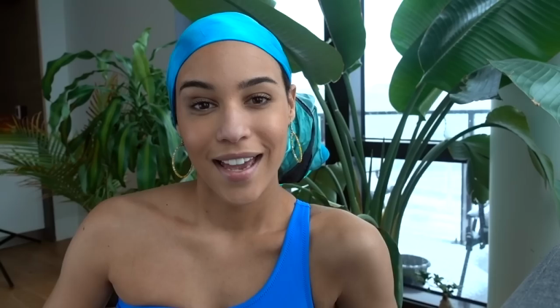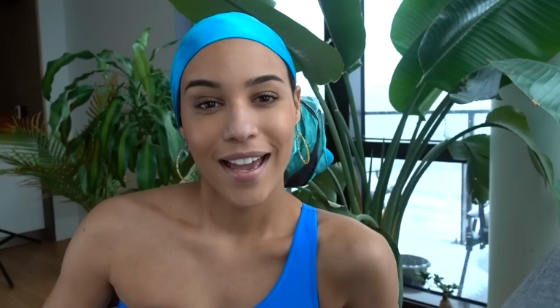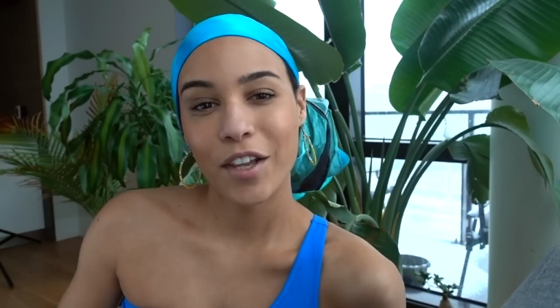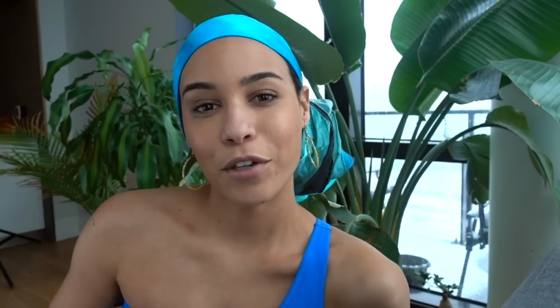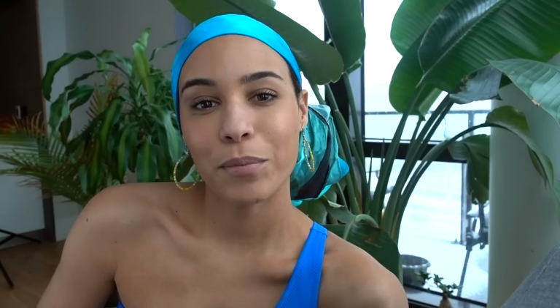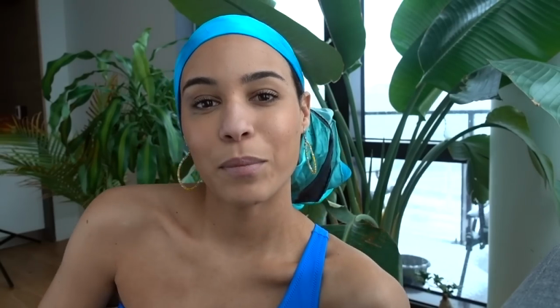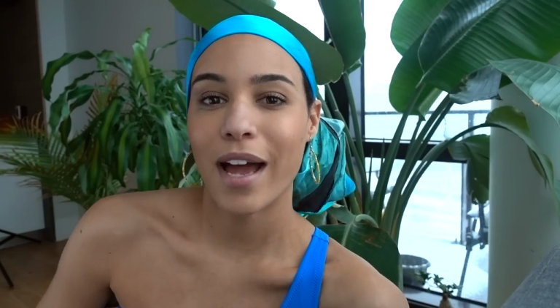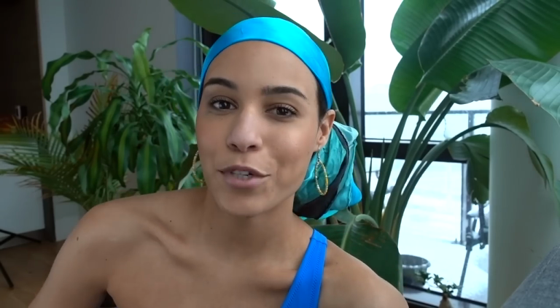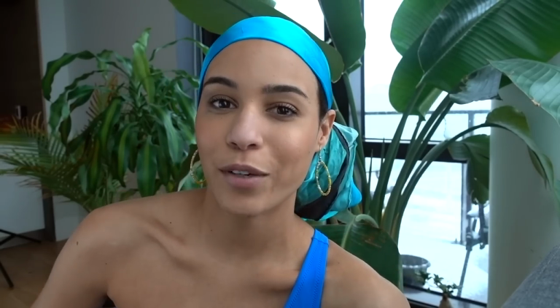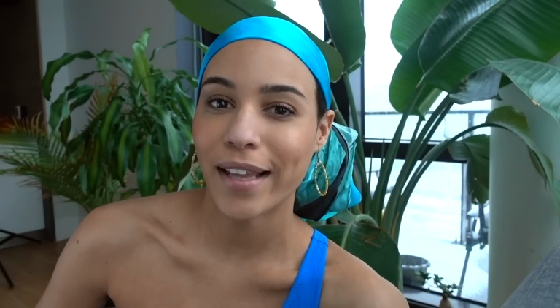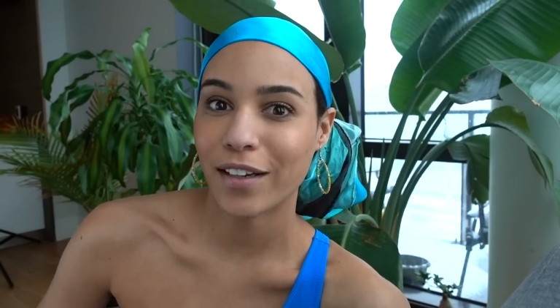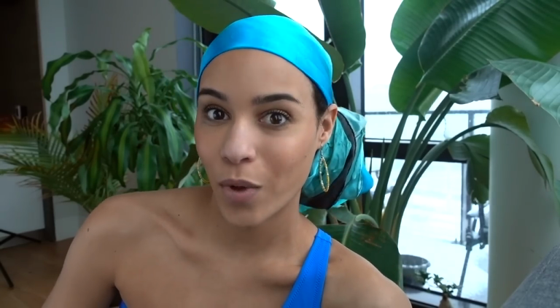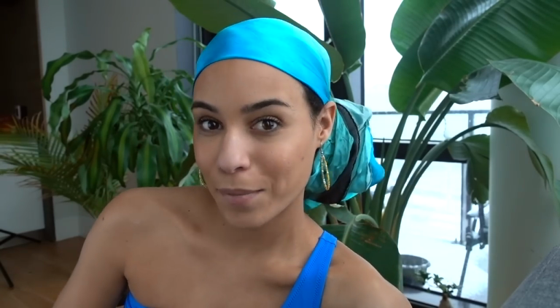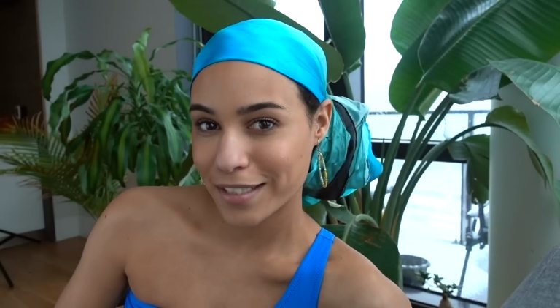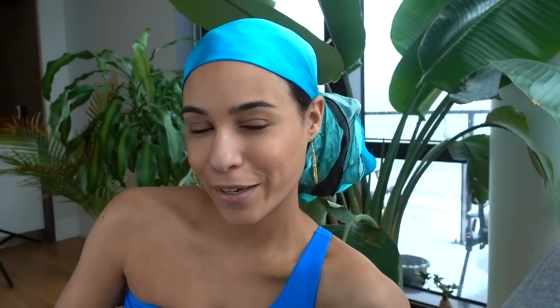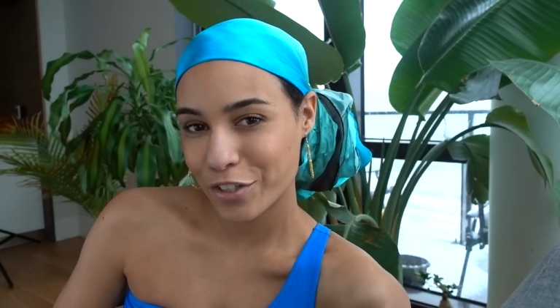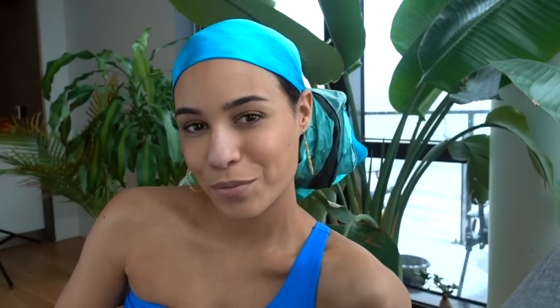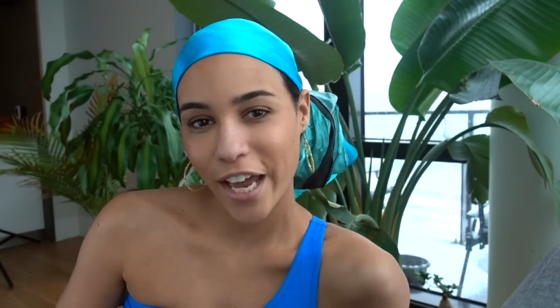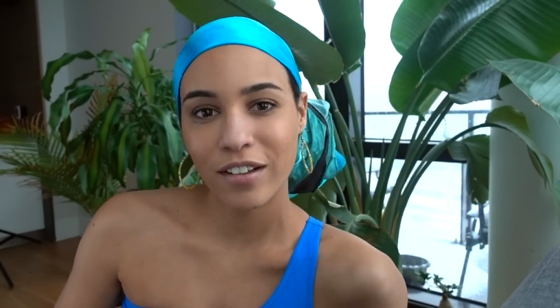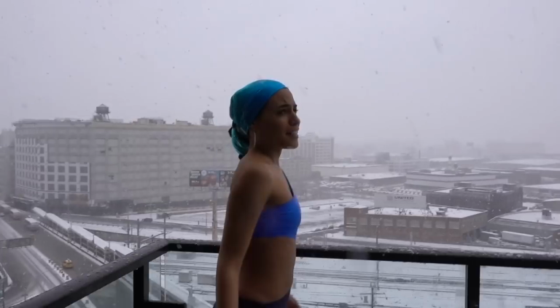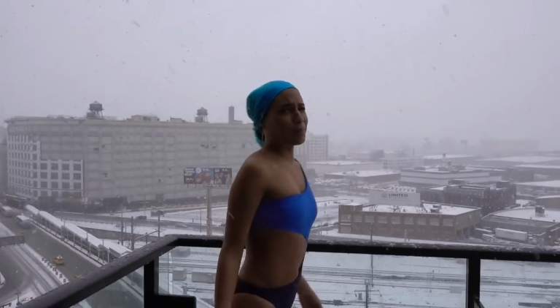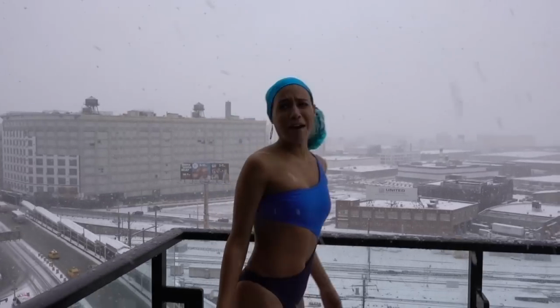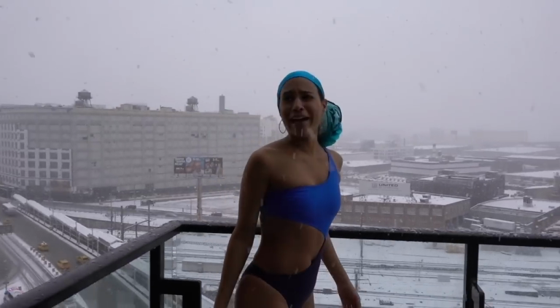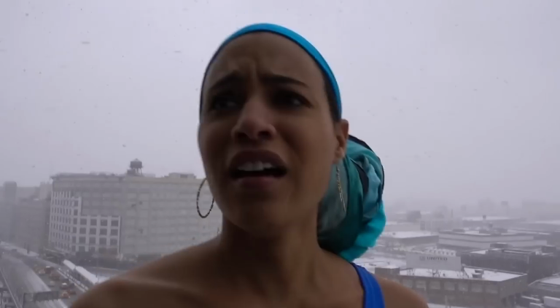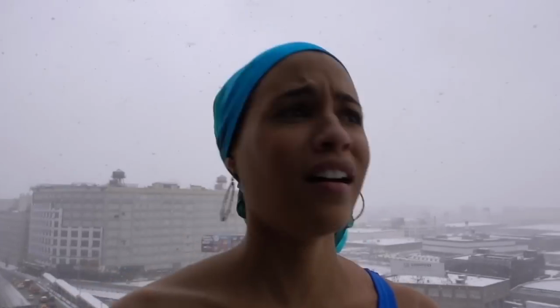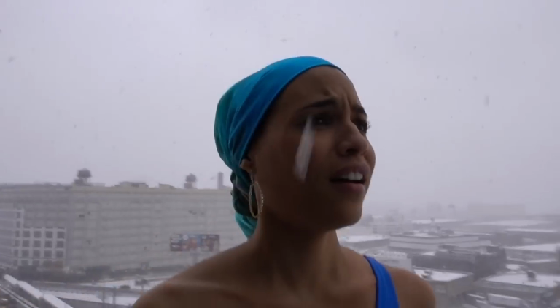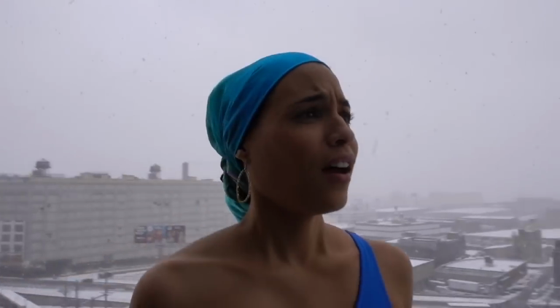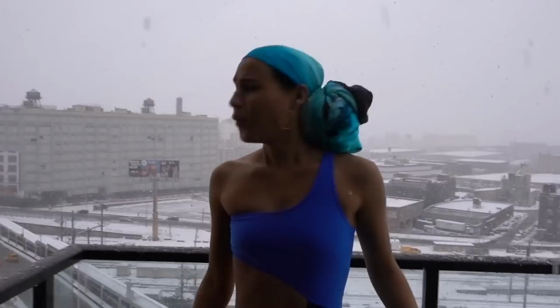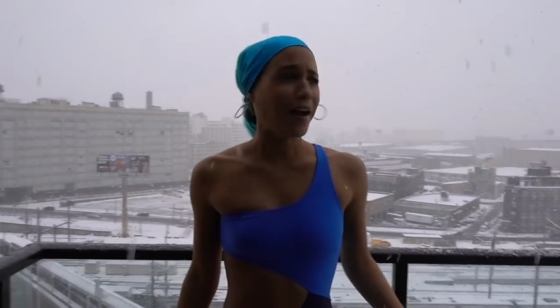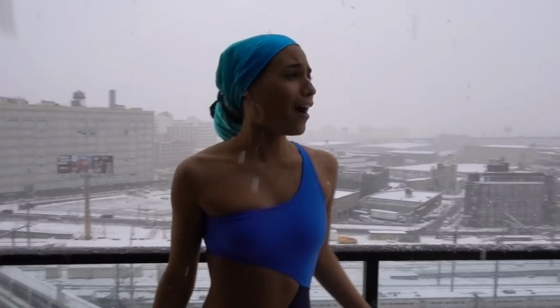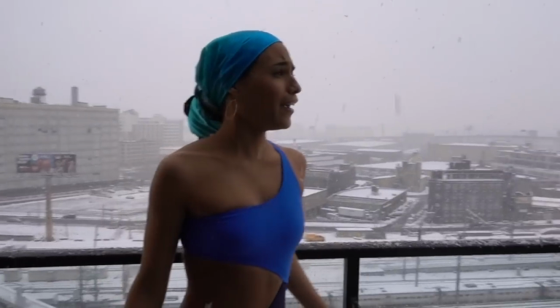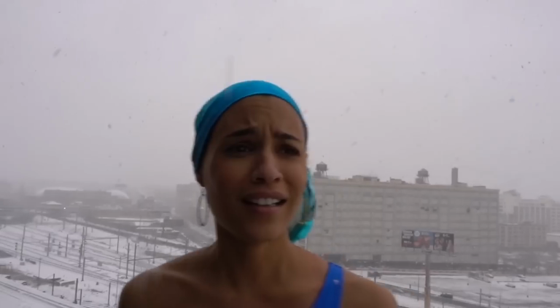Hello beautiful people, I'm Charlene Madeline and welcome back to my YouTube channel. Spring! Where are you?